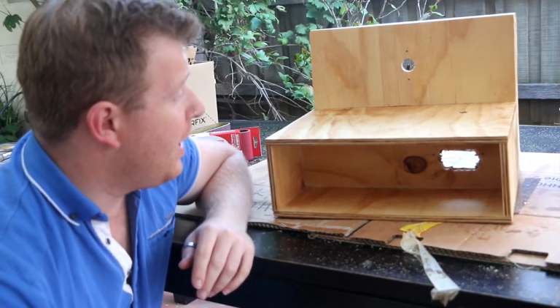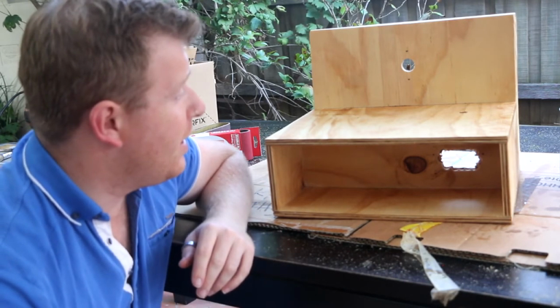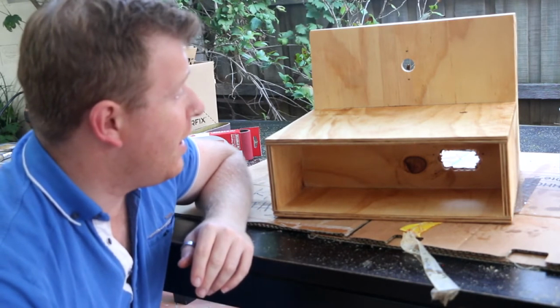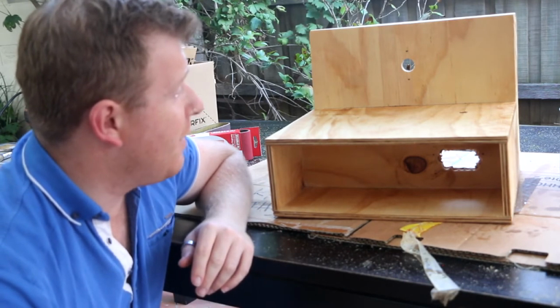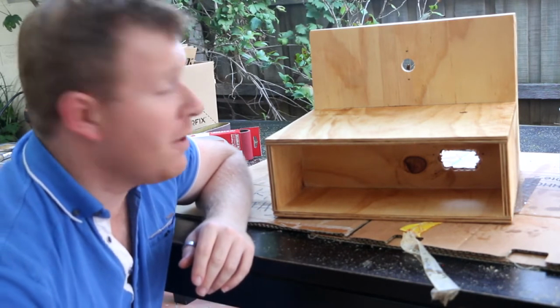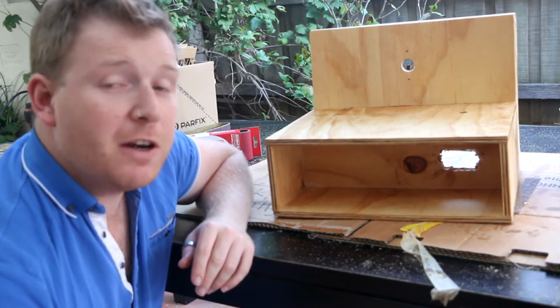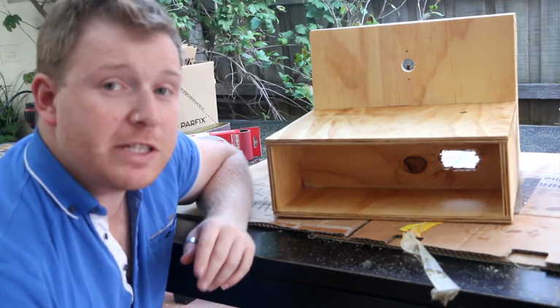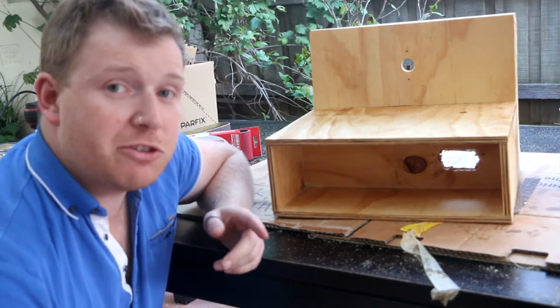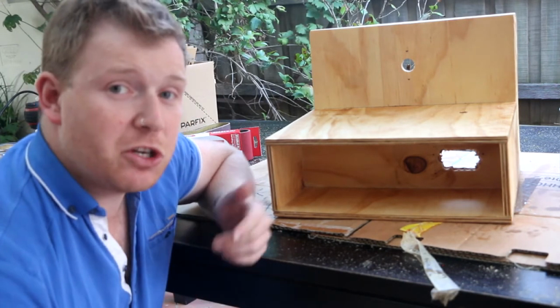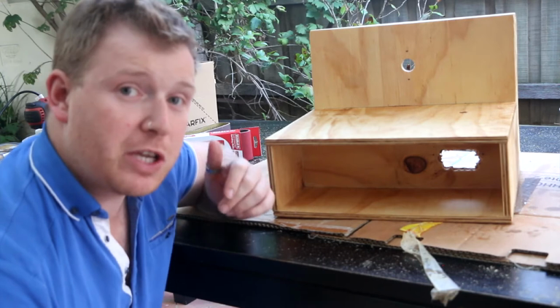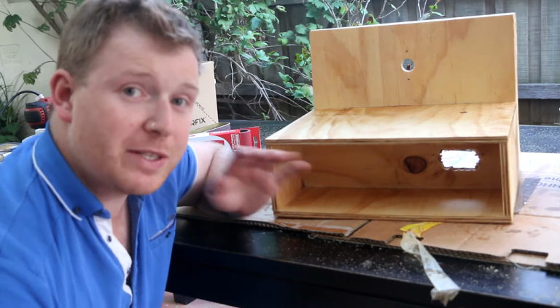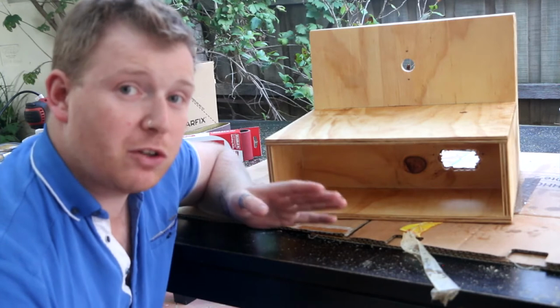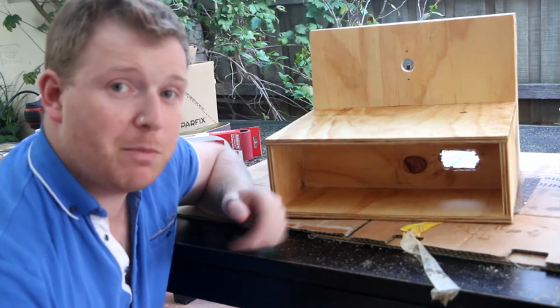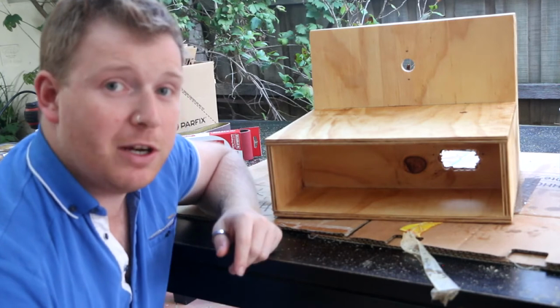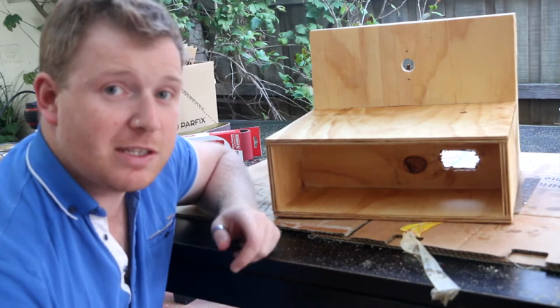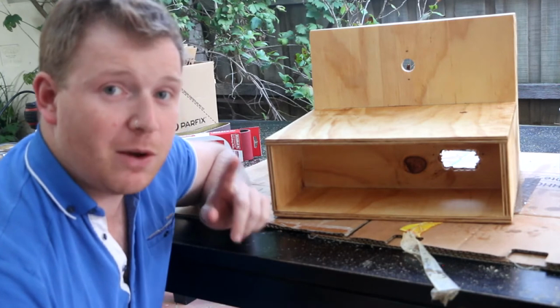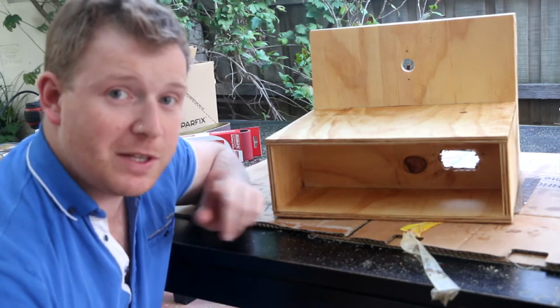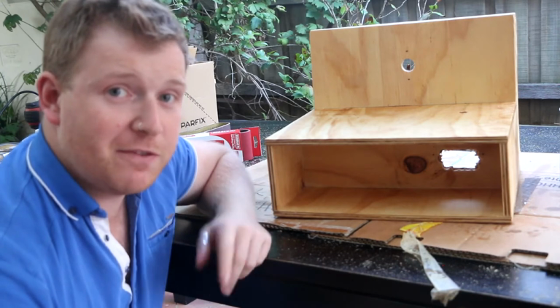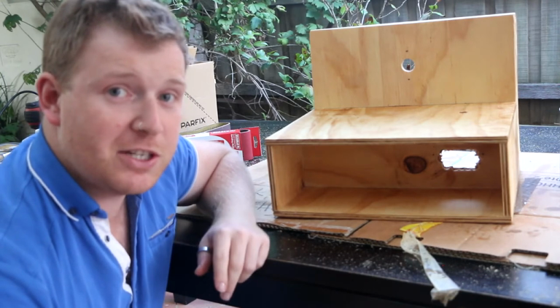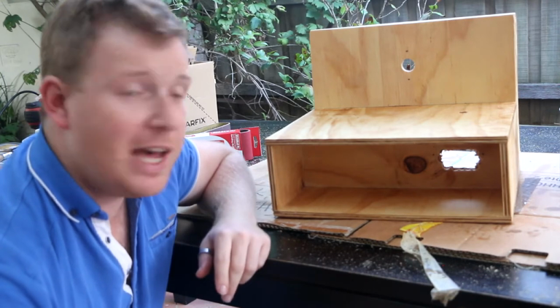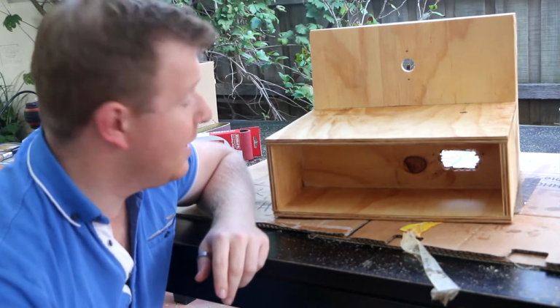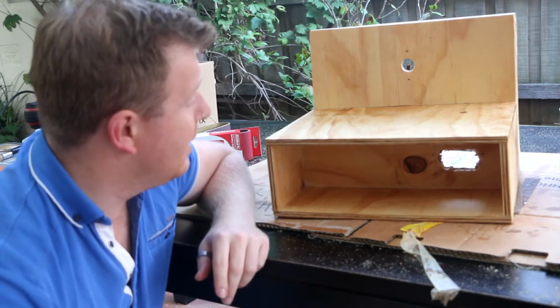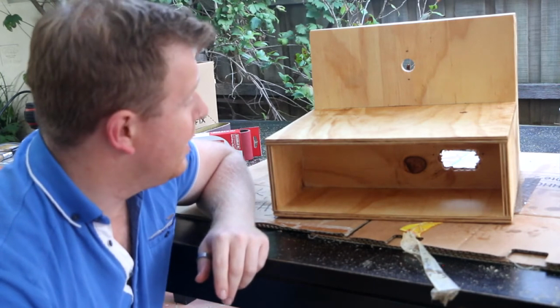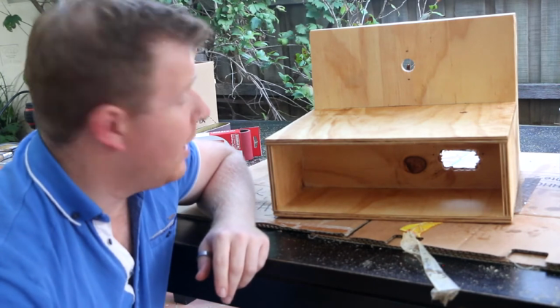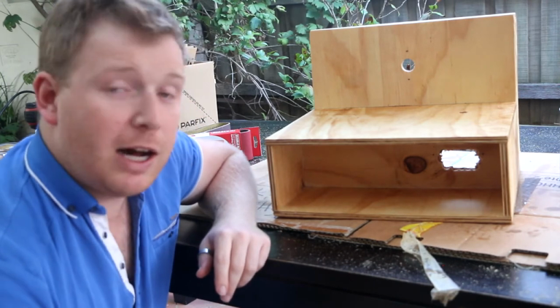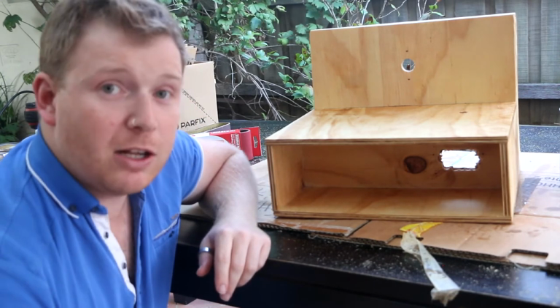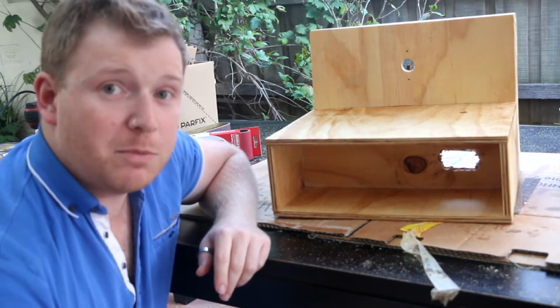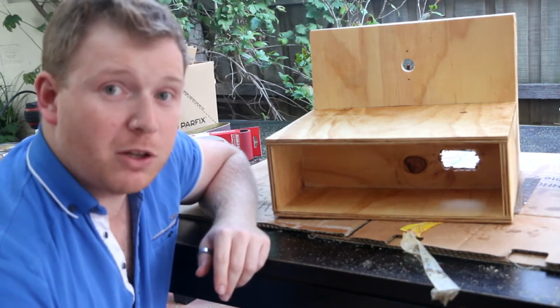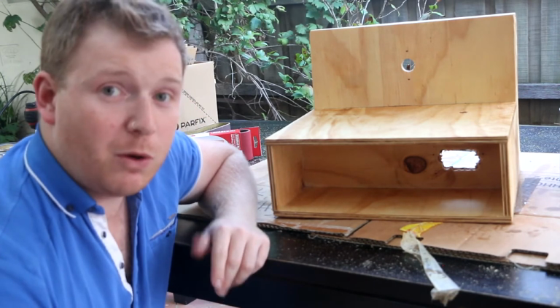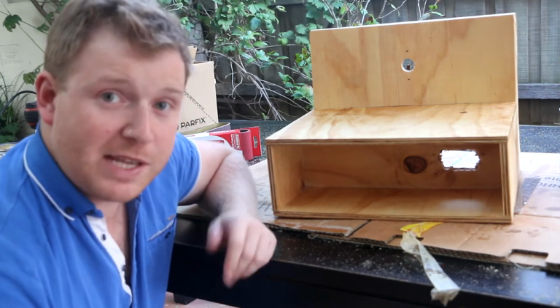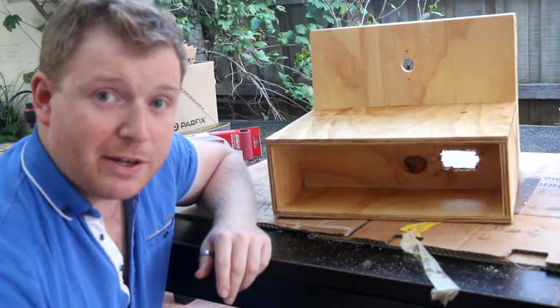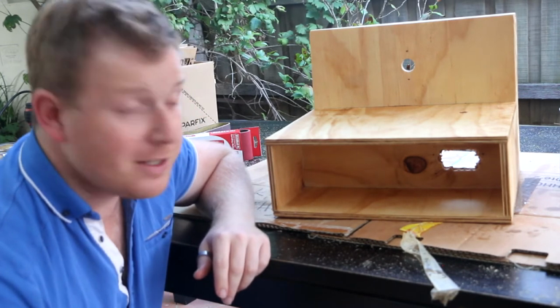I've got a friend who's an electrician who's going to install the components. Once that's finished I'll put it on the wall and we'll see how it goes.